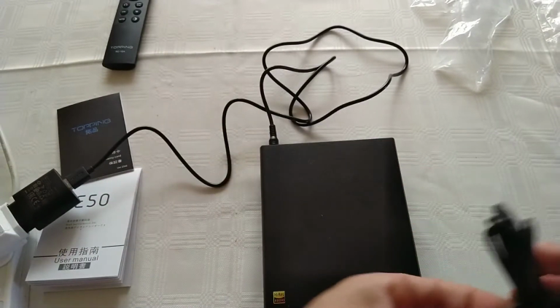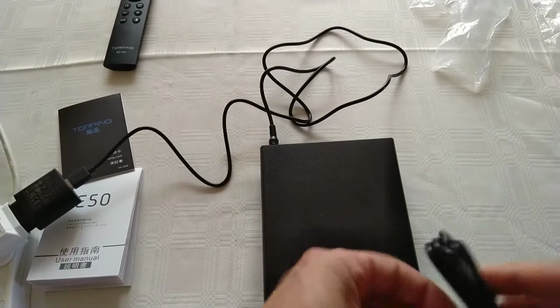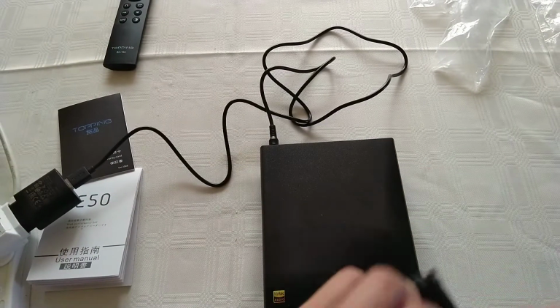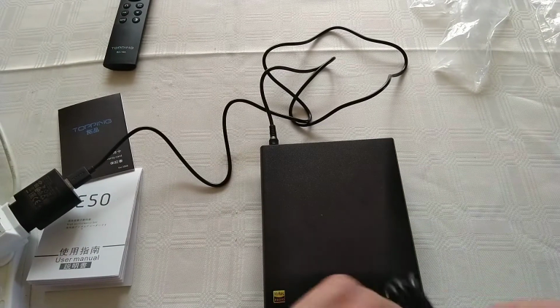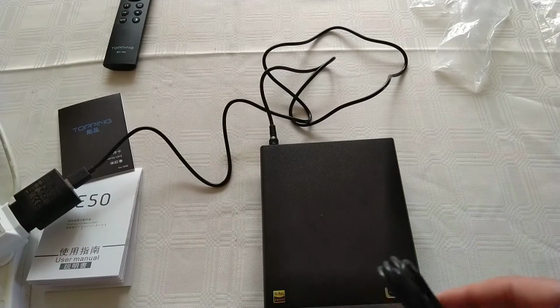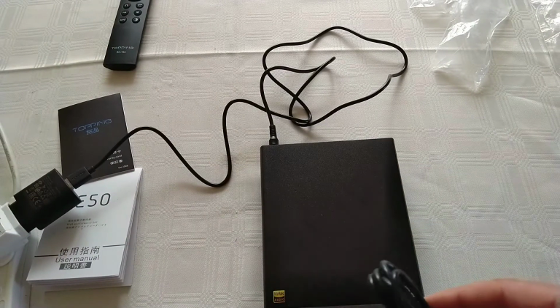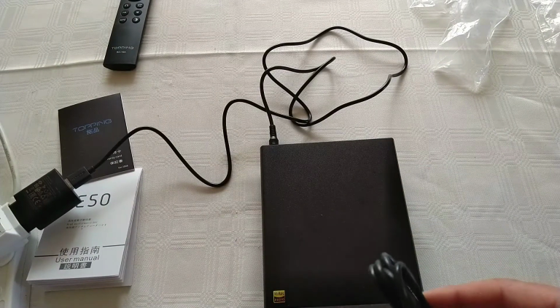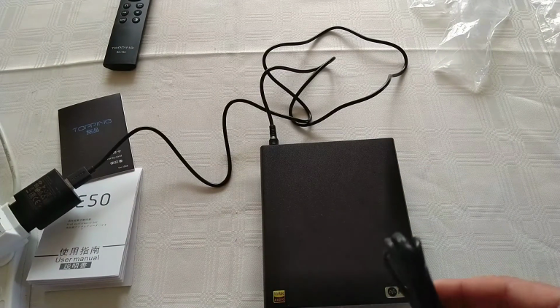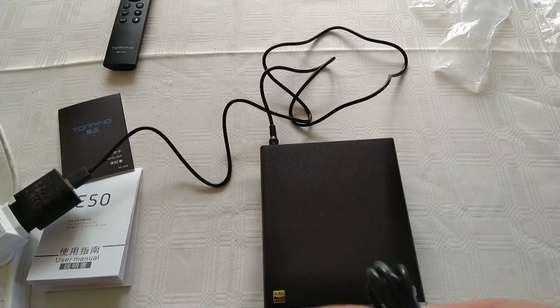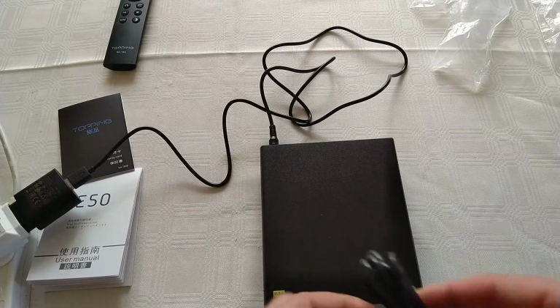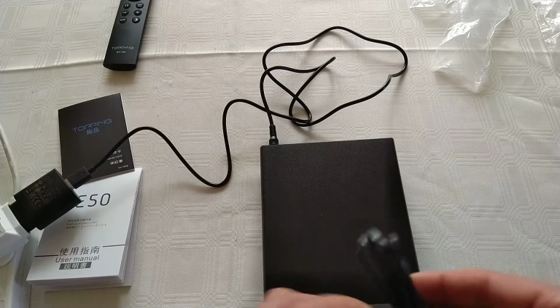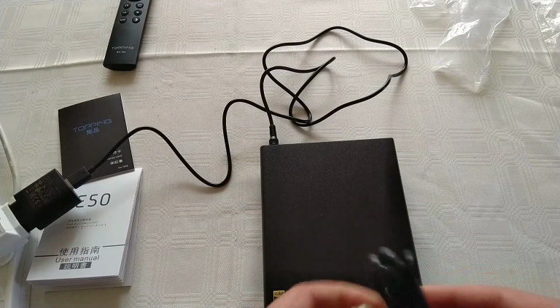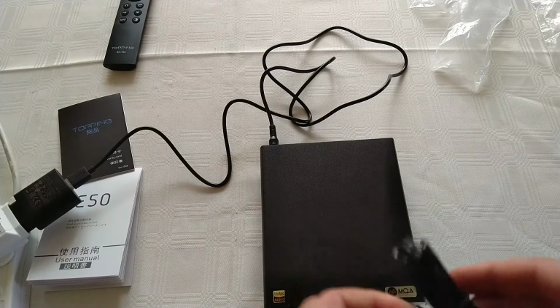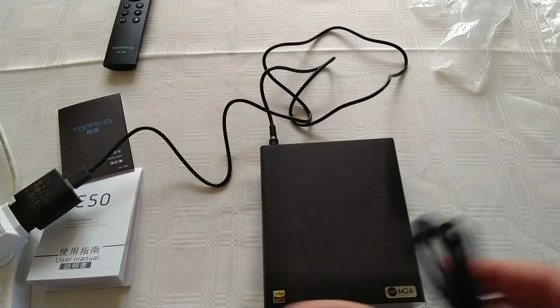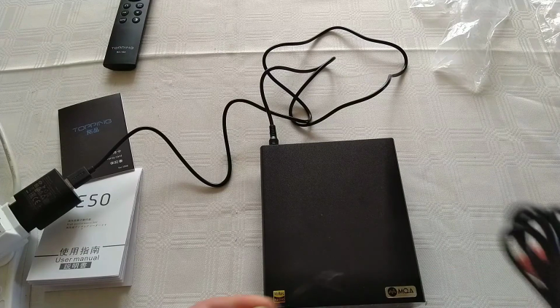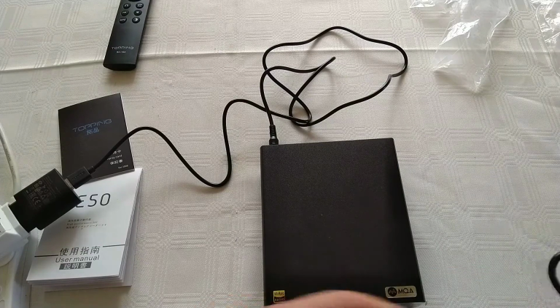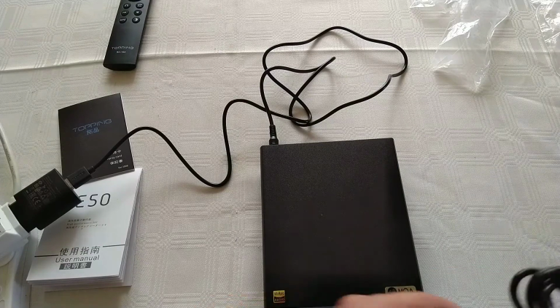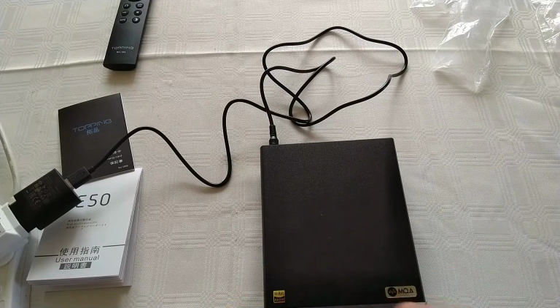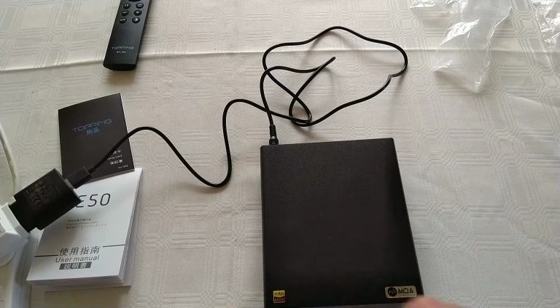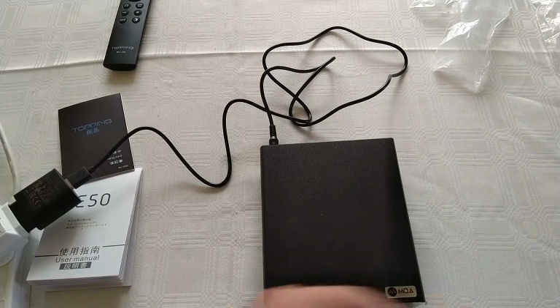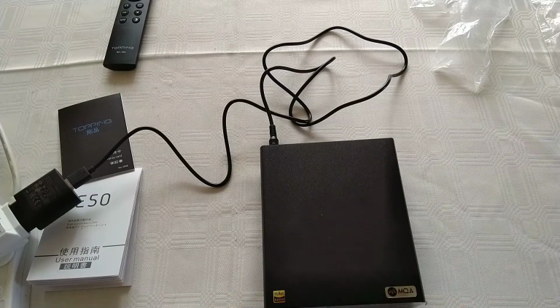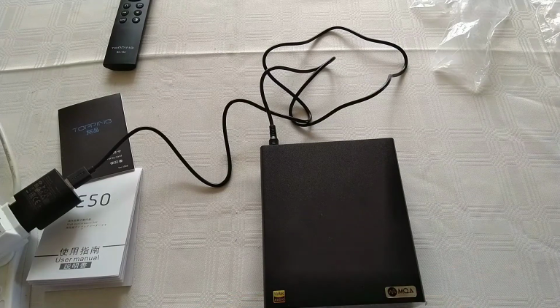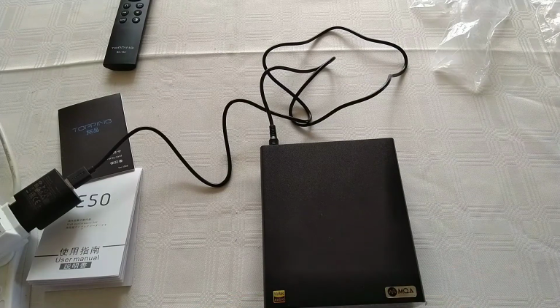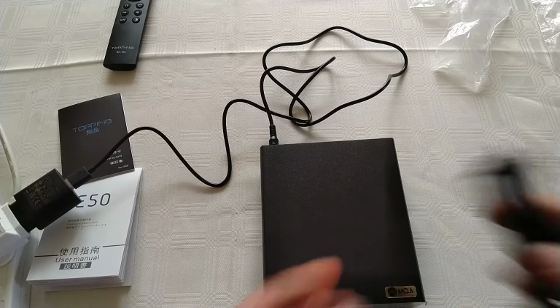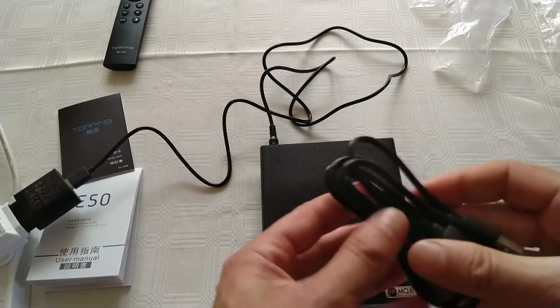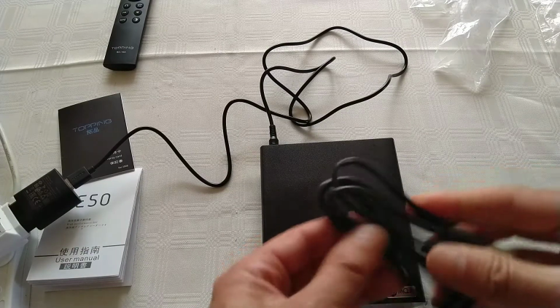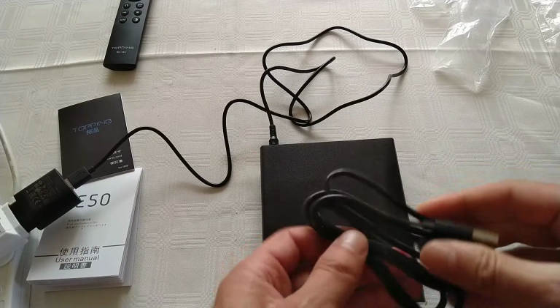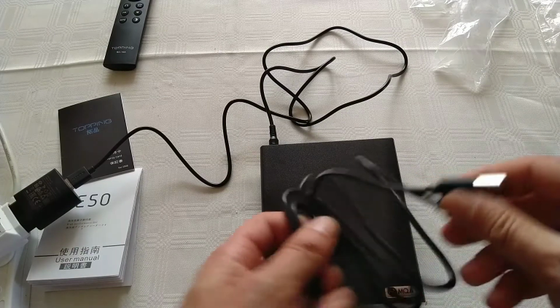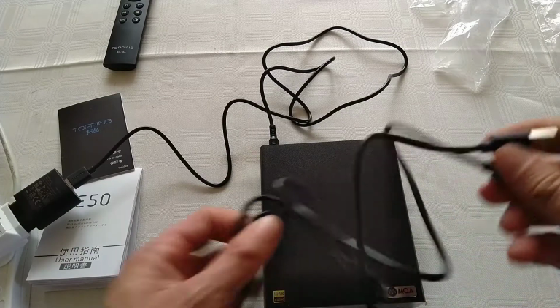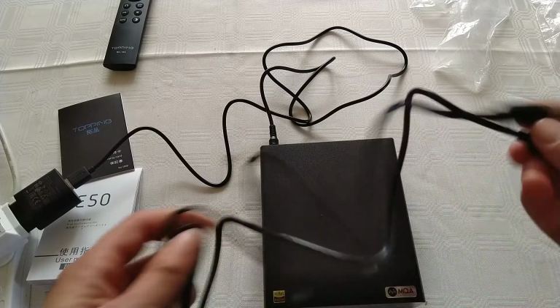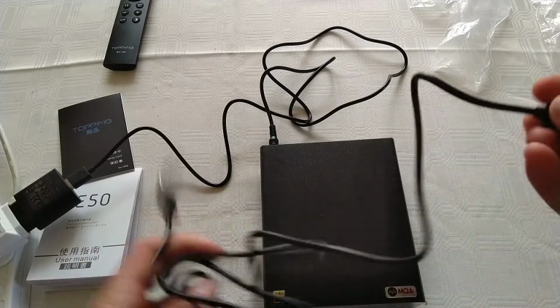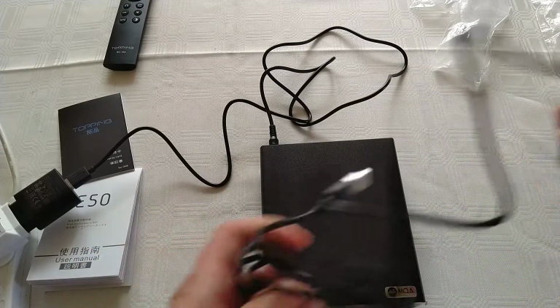Because I don't have coax or optical, I'll be using the USB input.